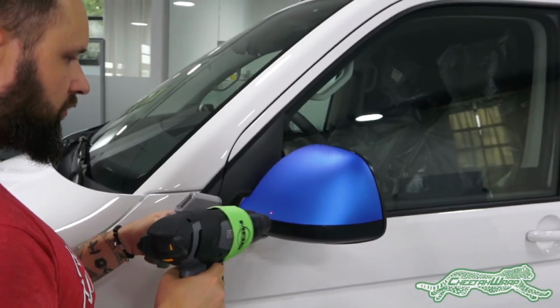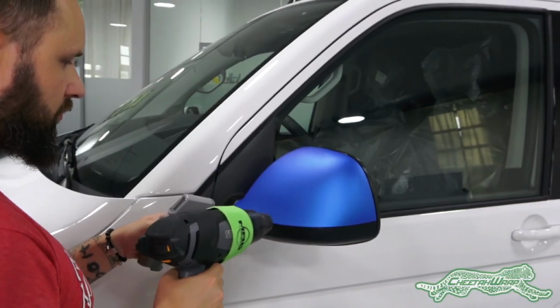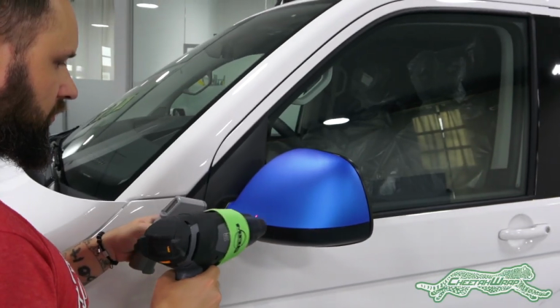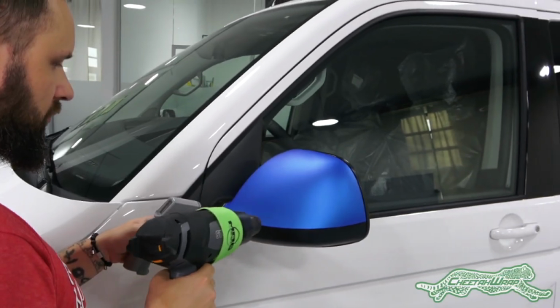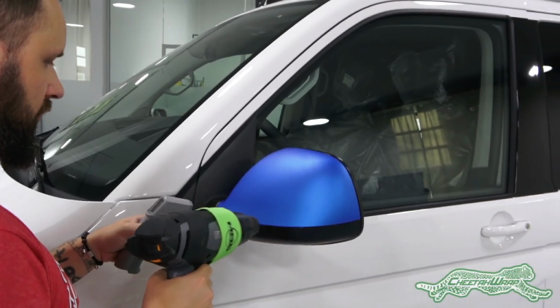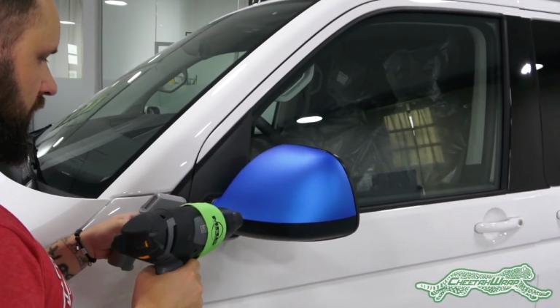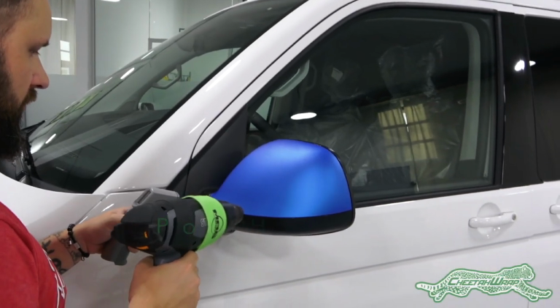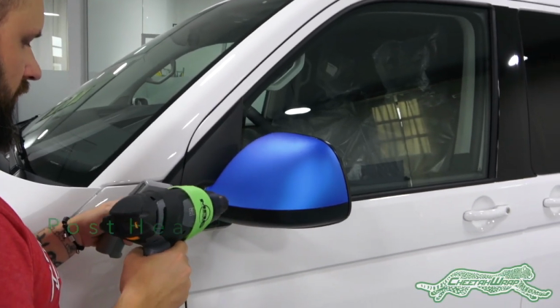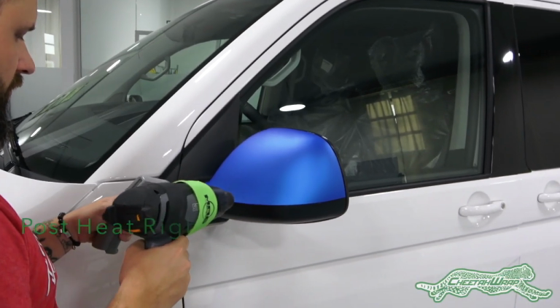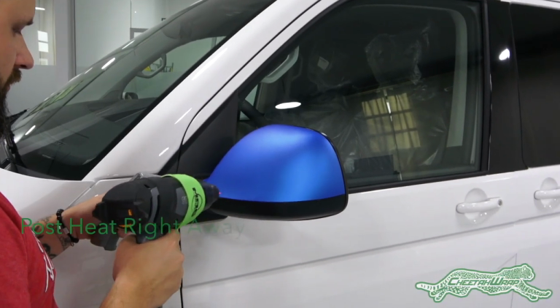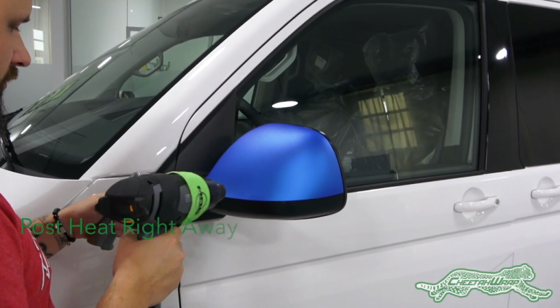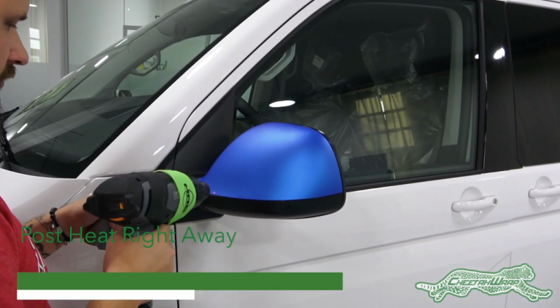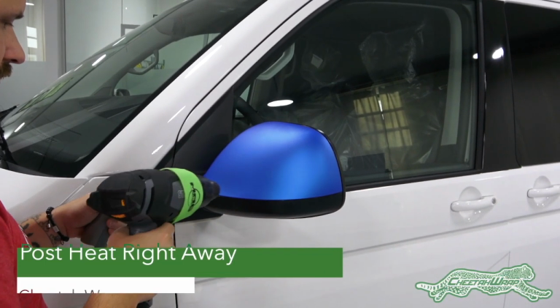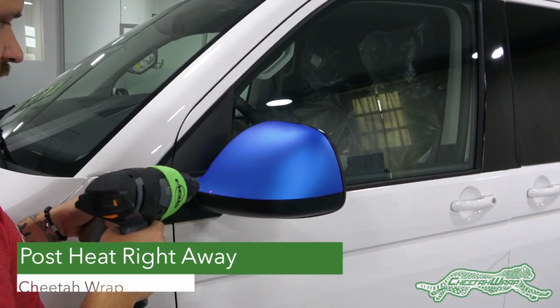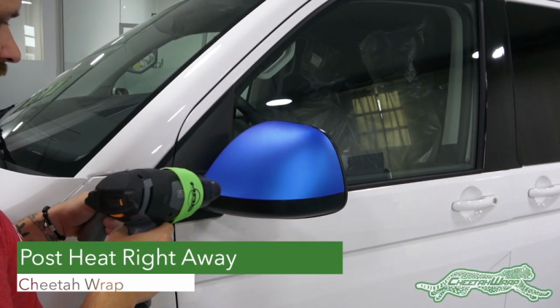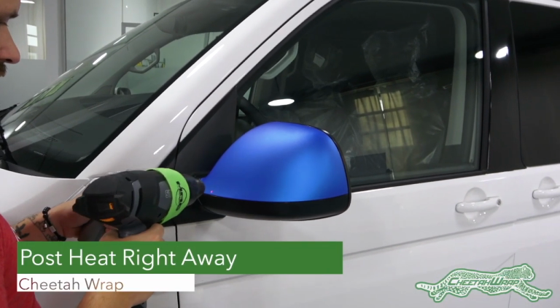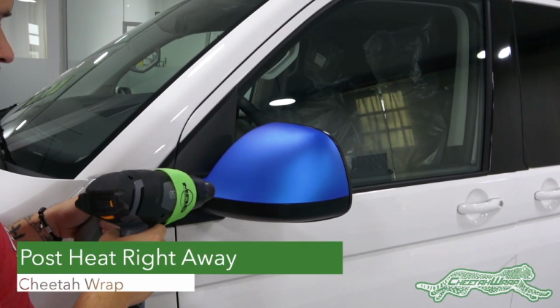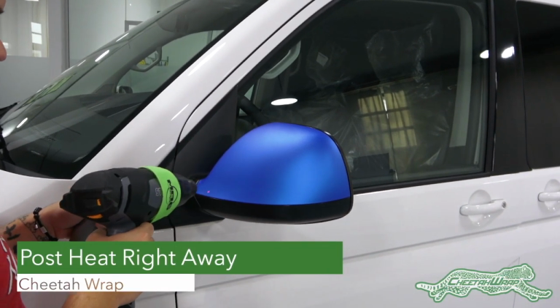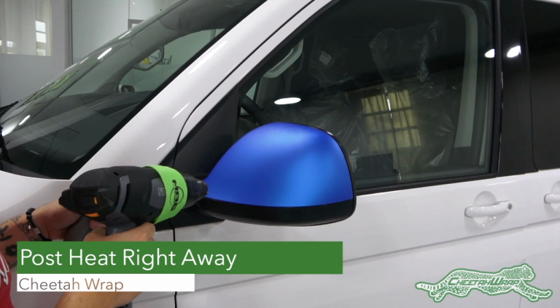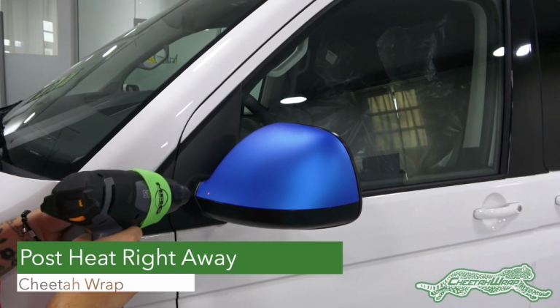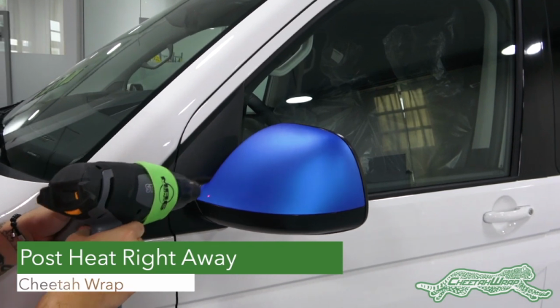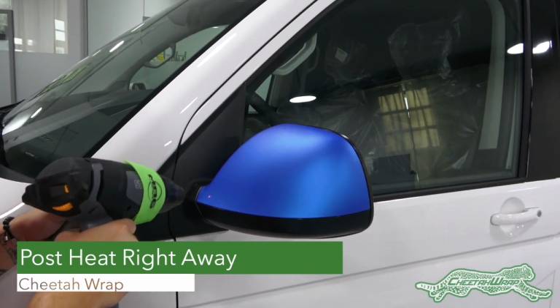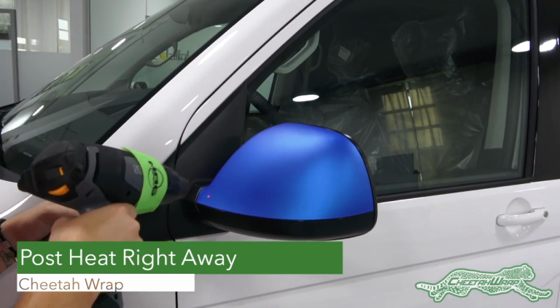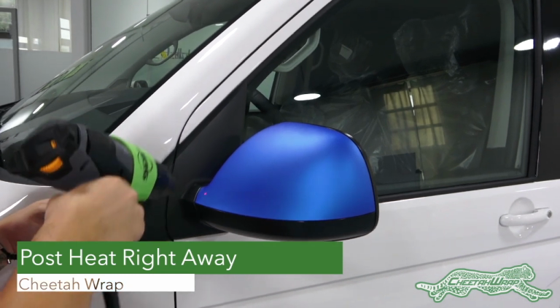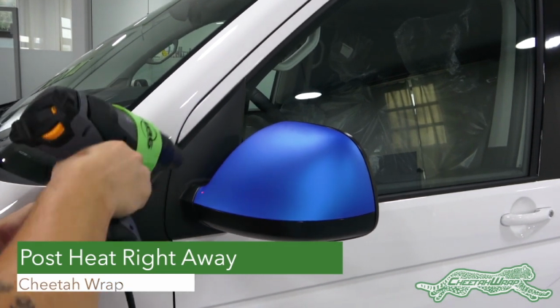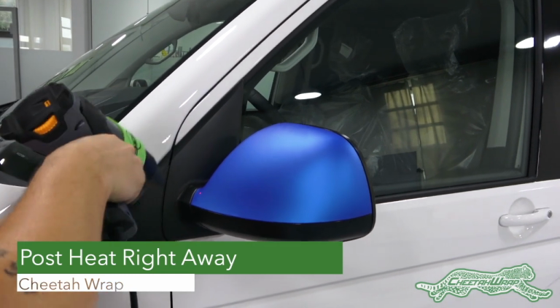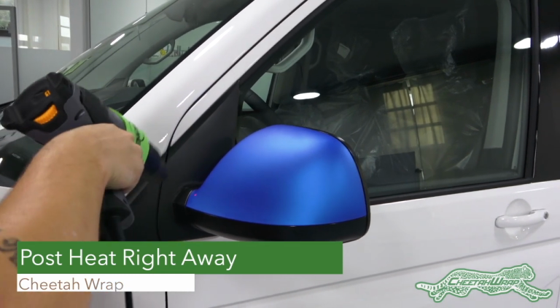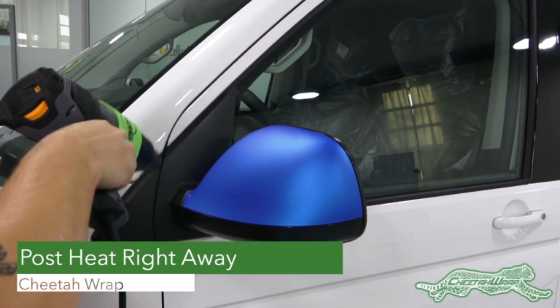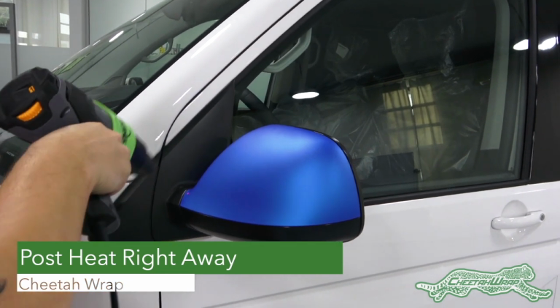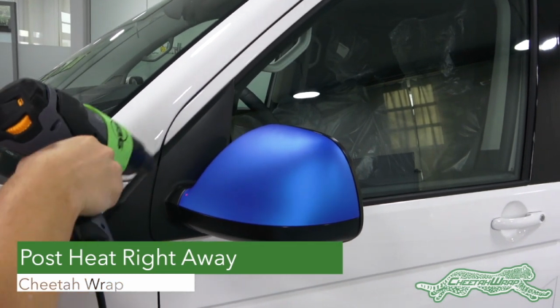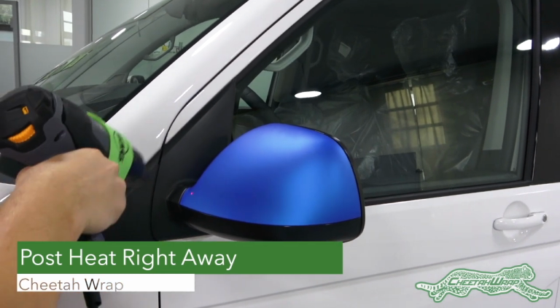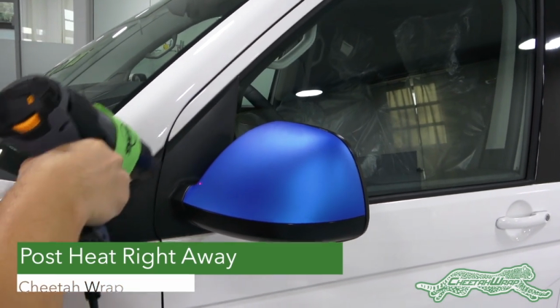Once the excess film has been cut away, be sure to post-heat immediately if it is a severe compound curve.